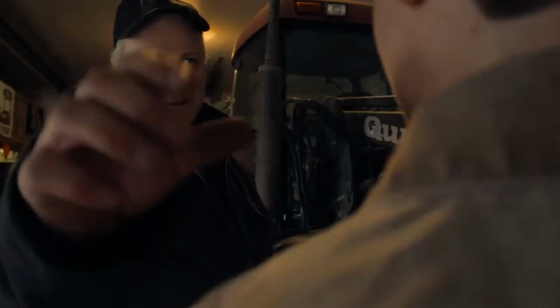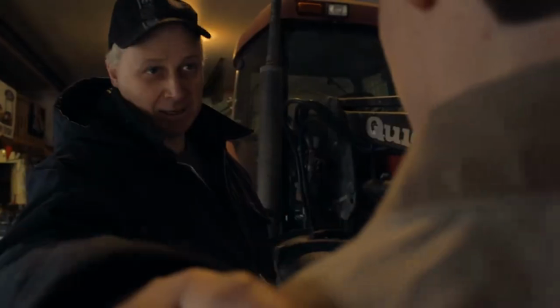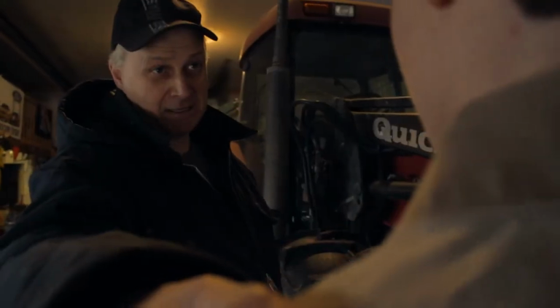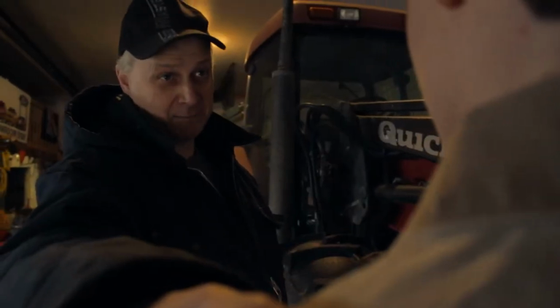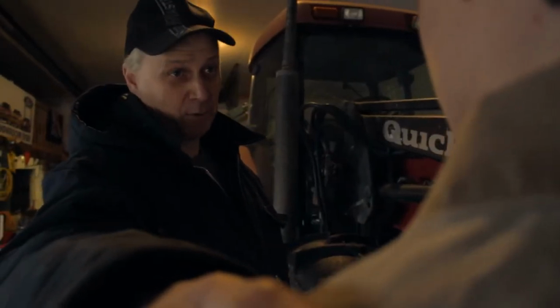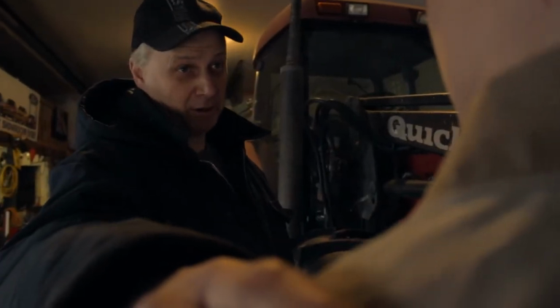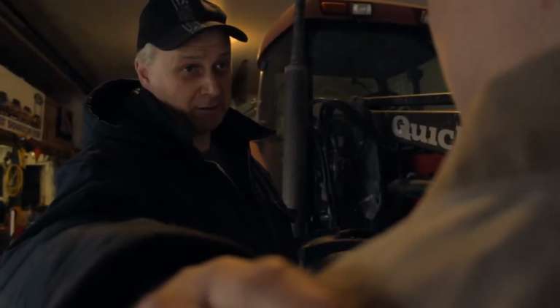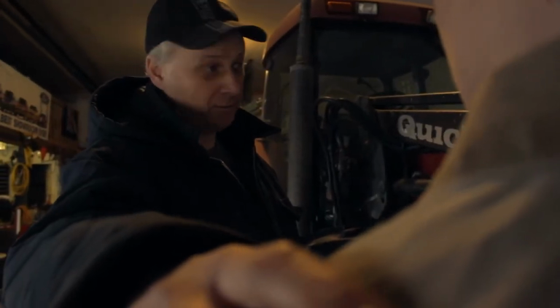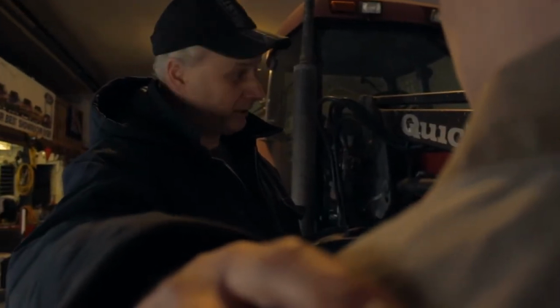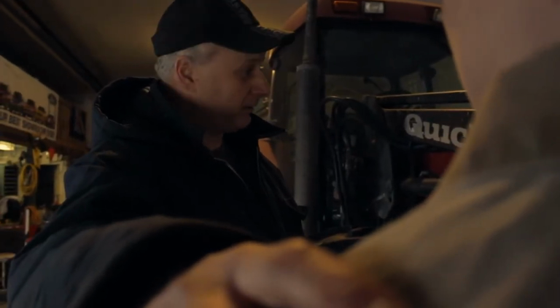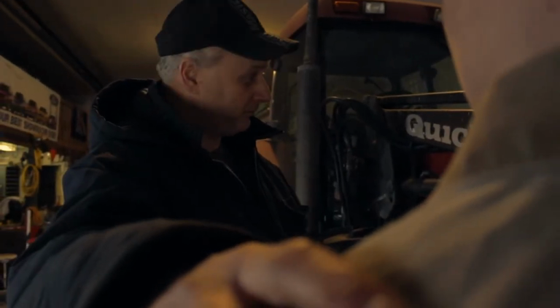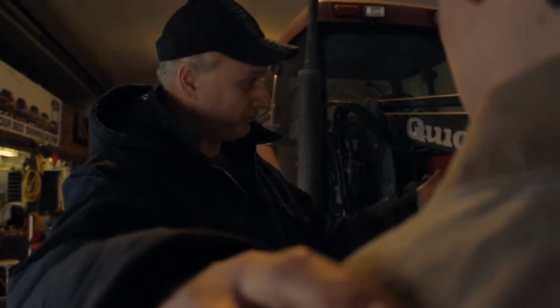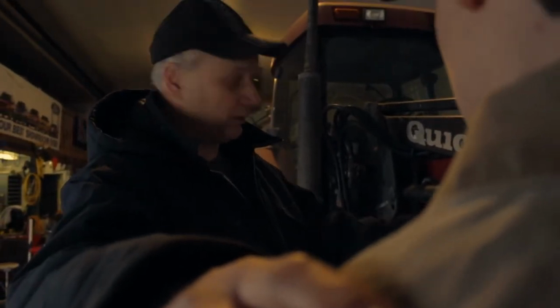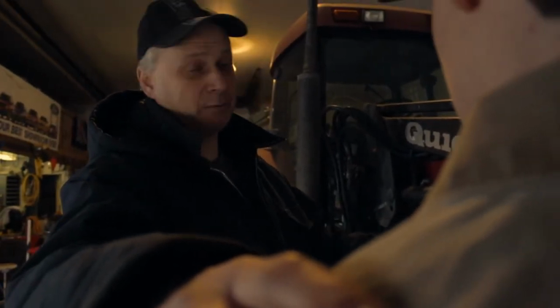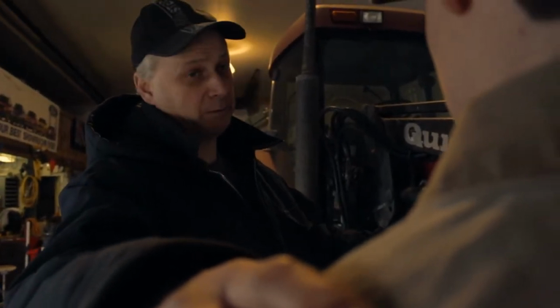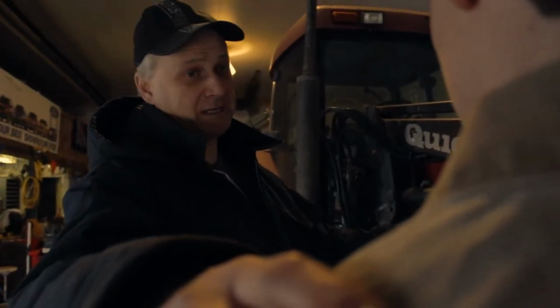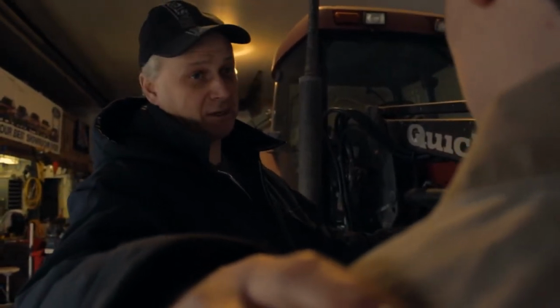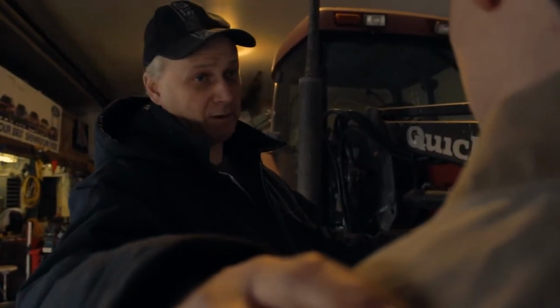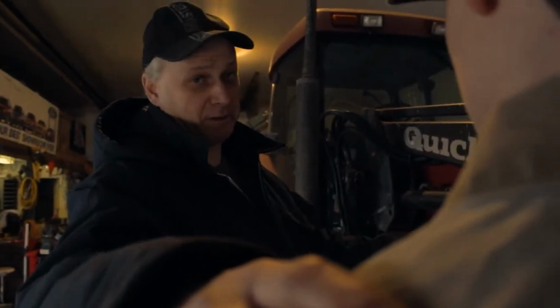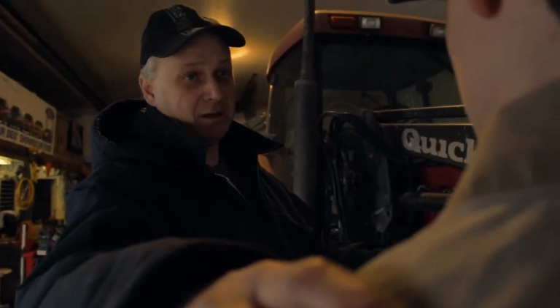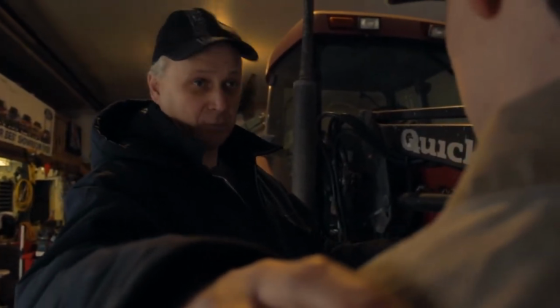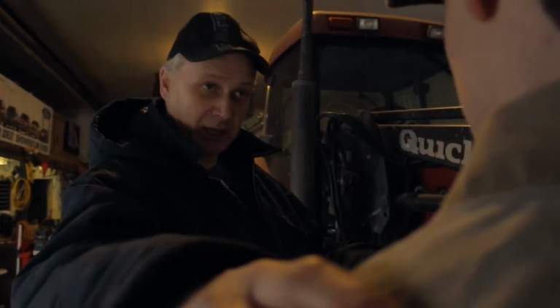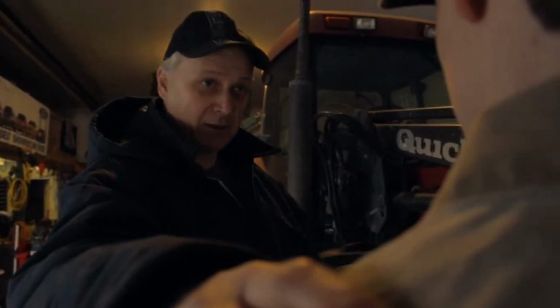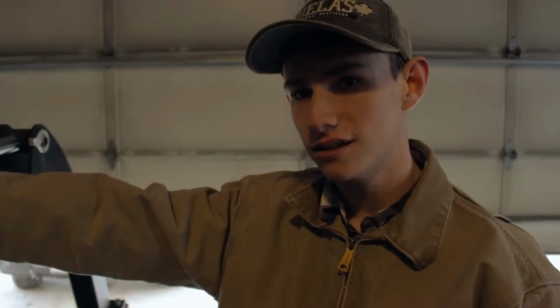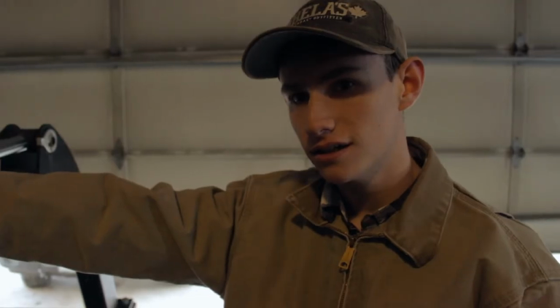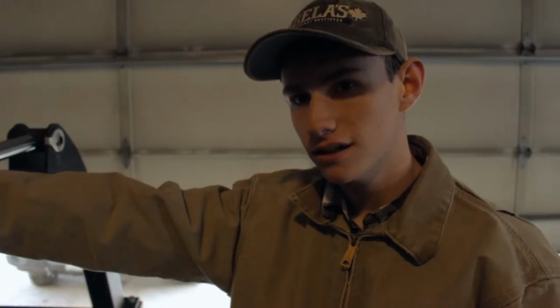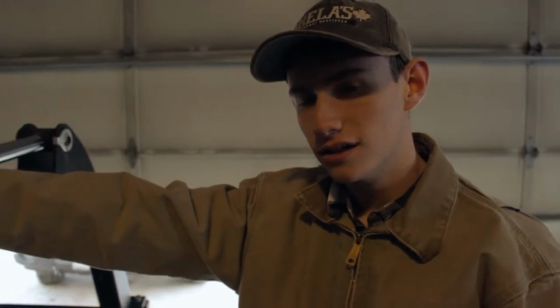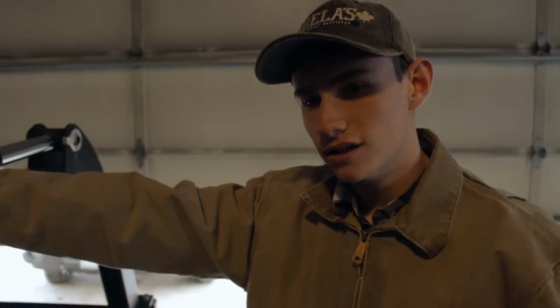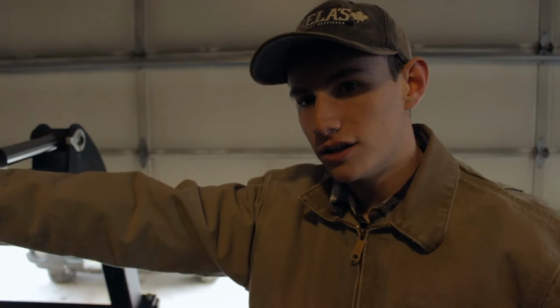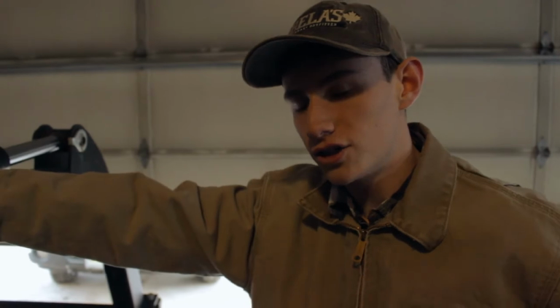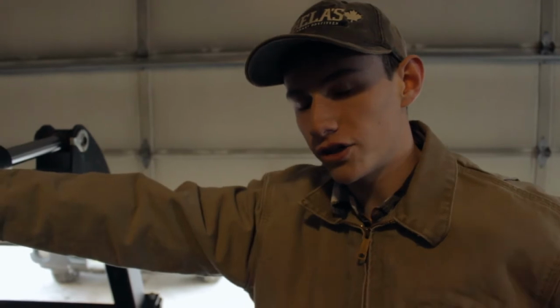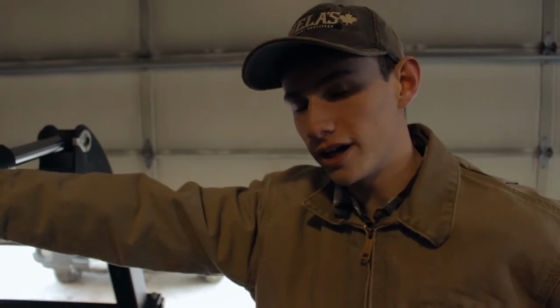It's important. We can replace equipment, we can't replace you. Sure, Dad.